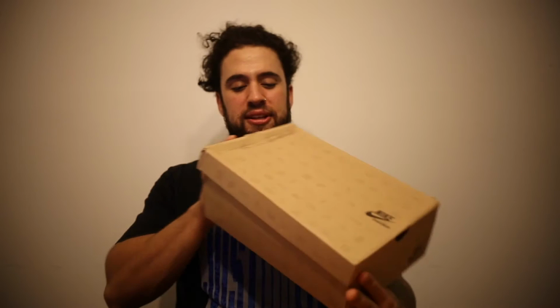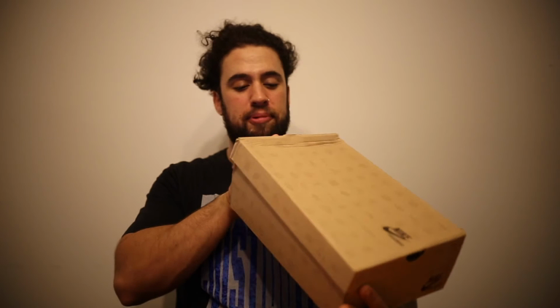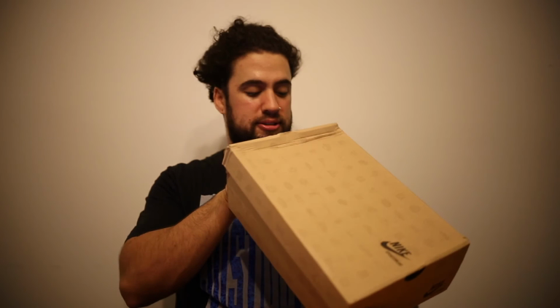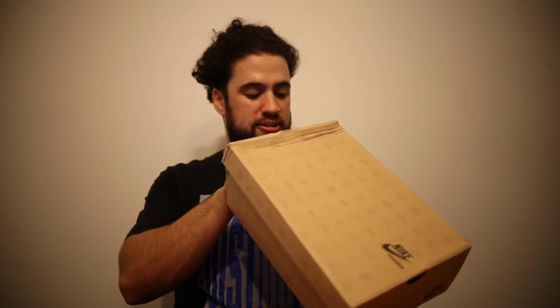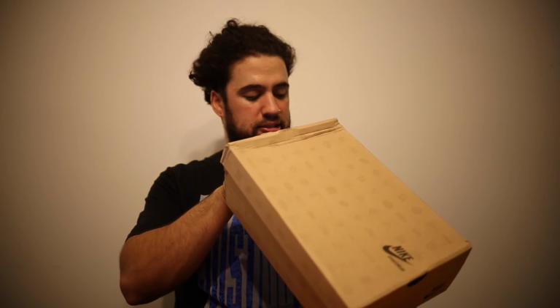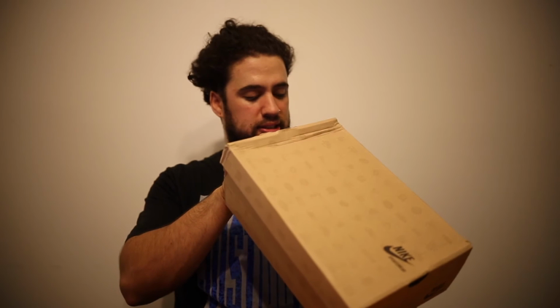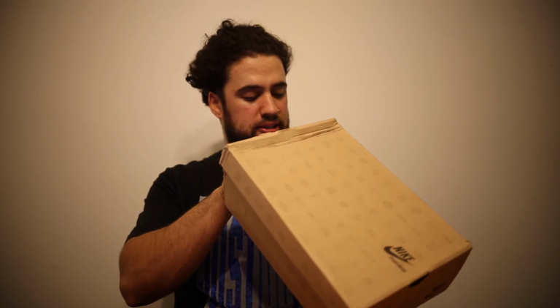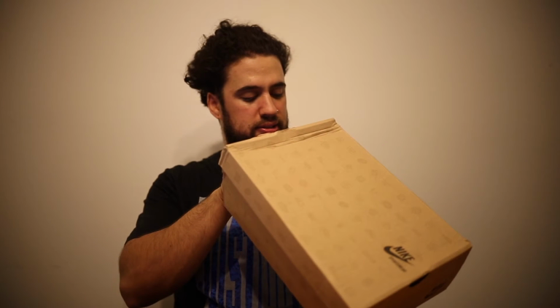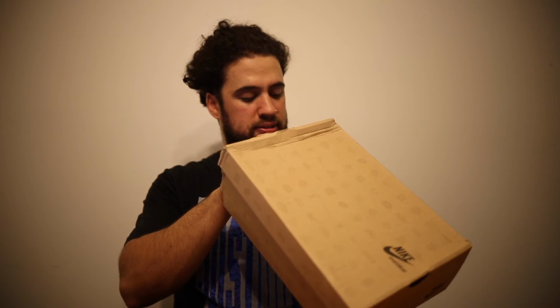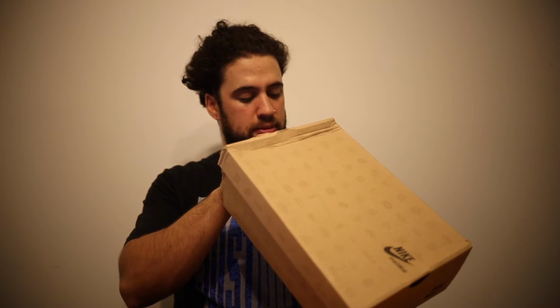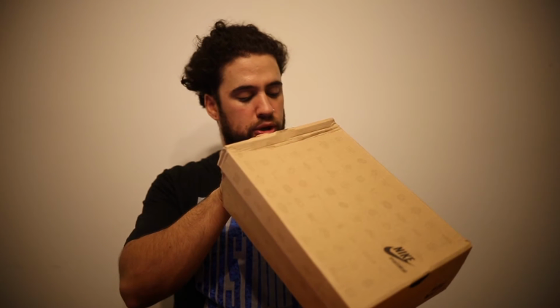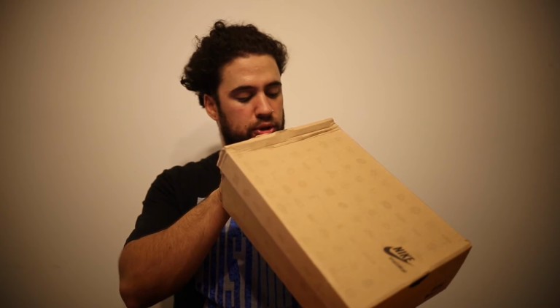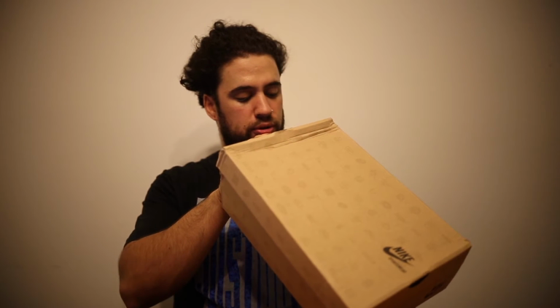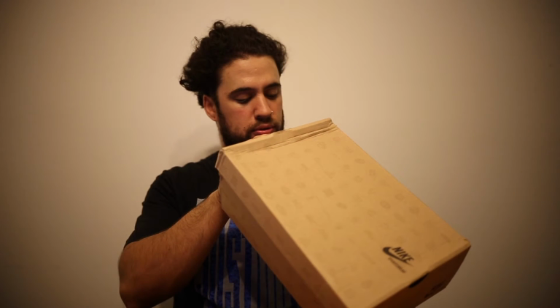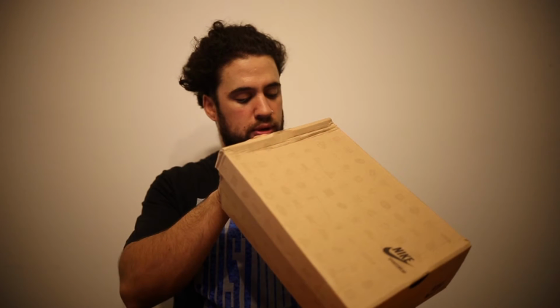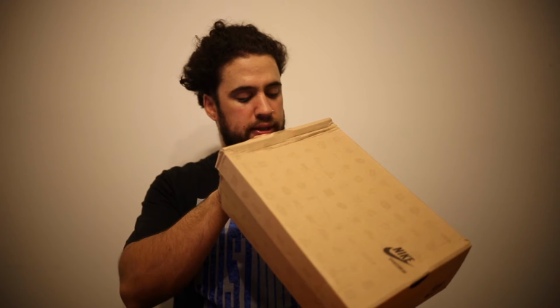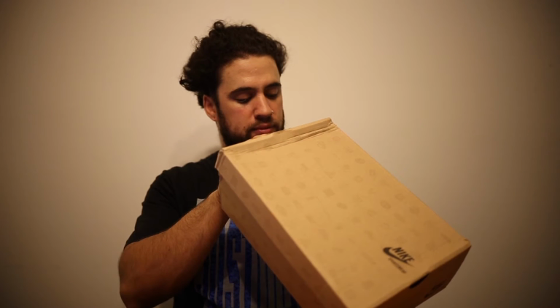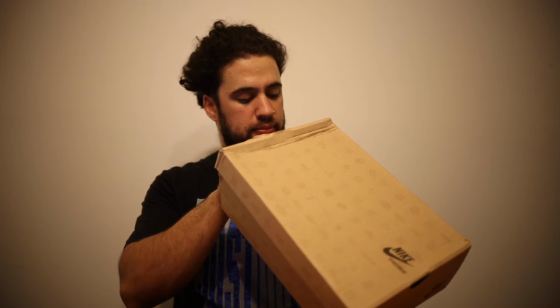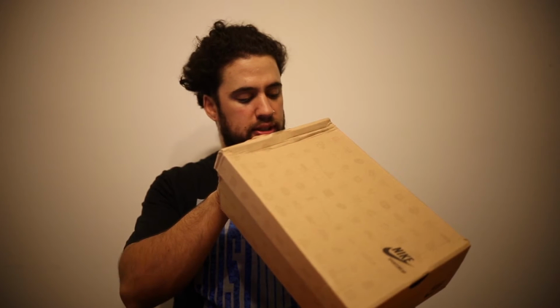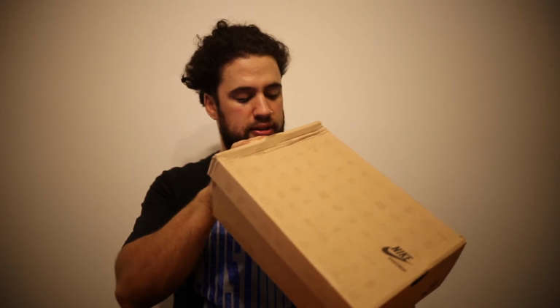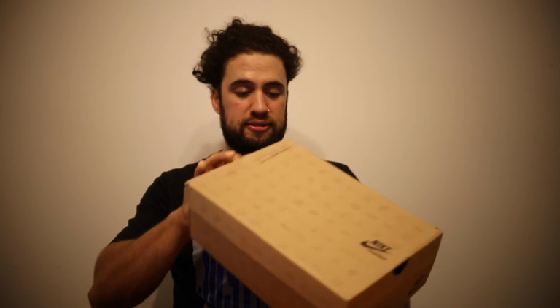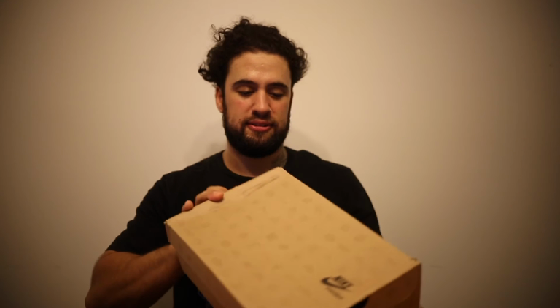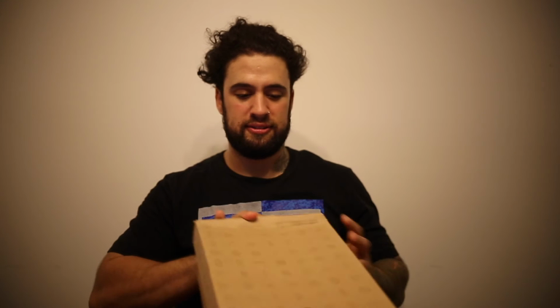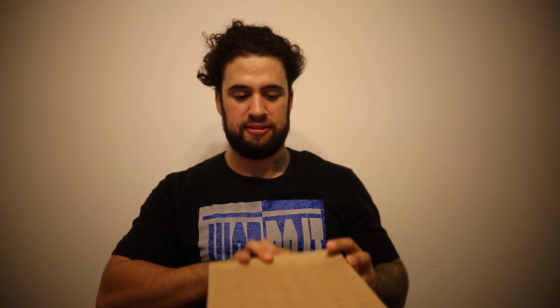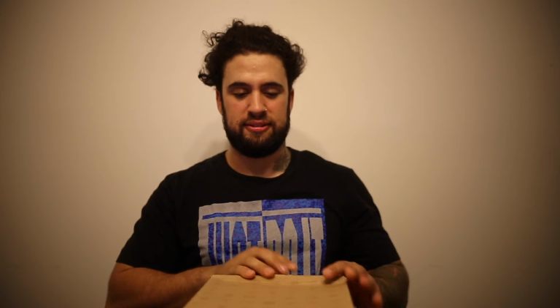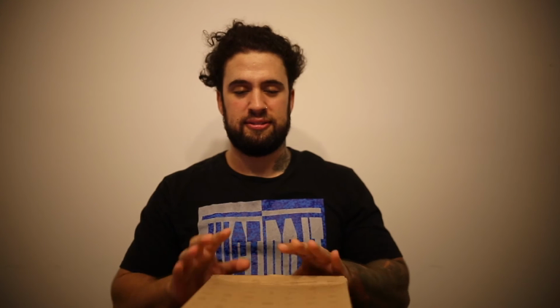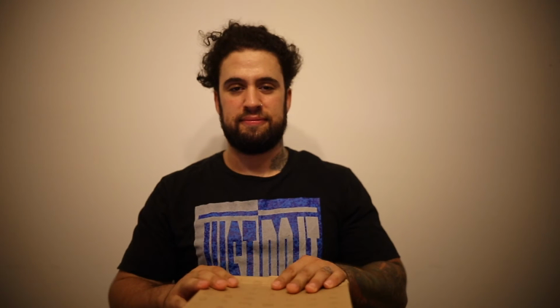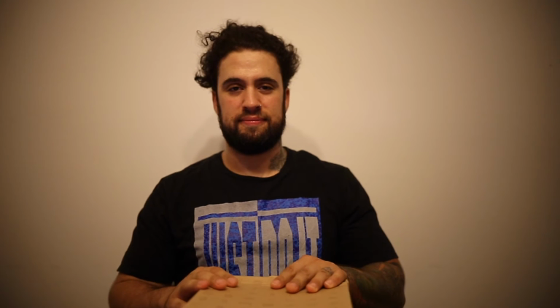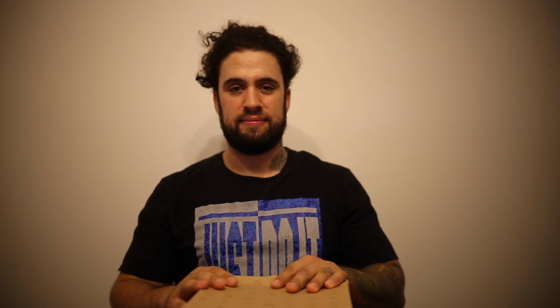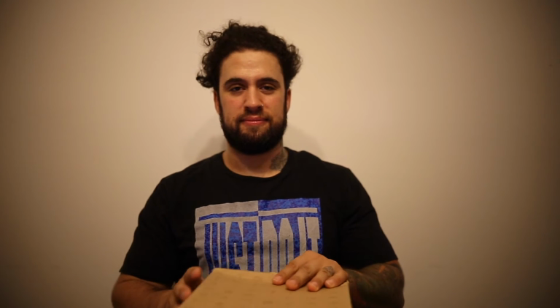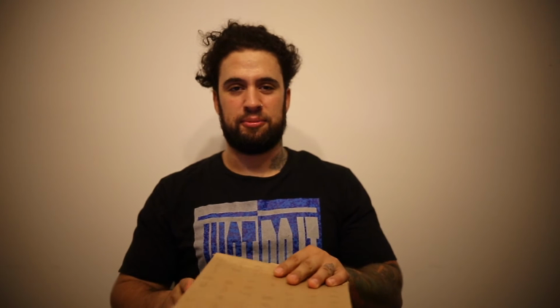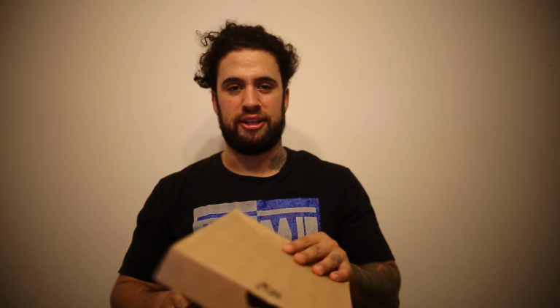Look at that box. Seriously. Deep oil blue, white, gum yellow. I'm ready.